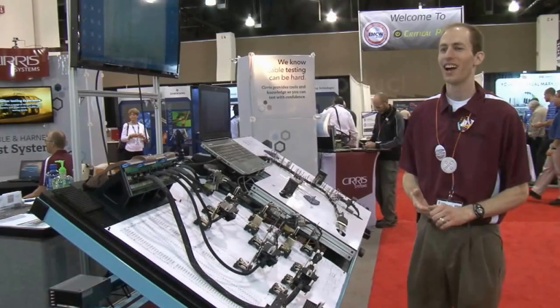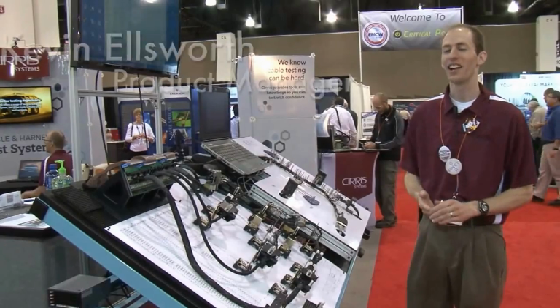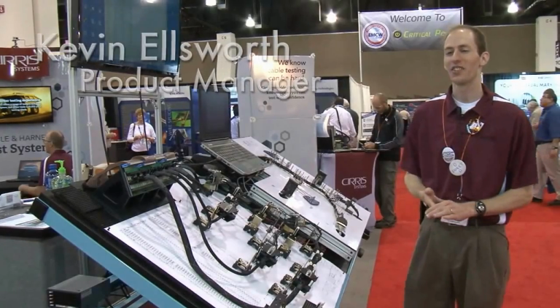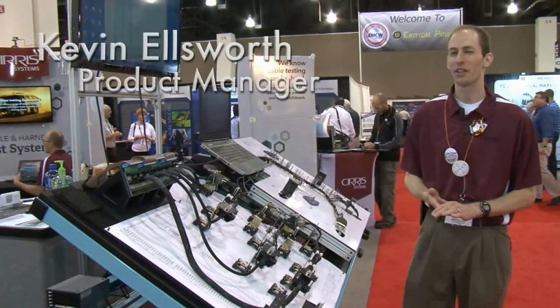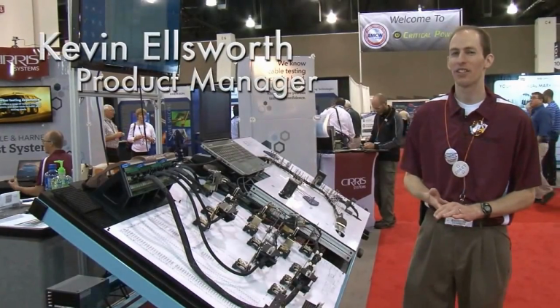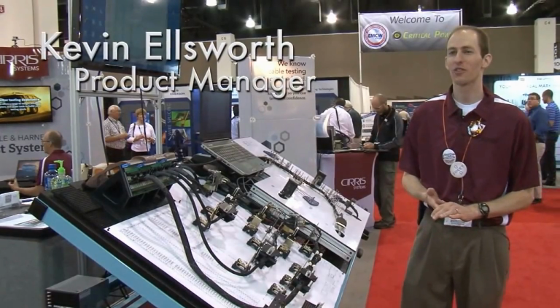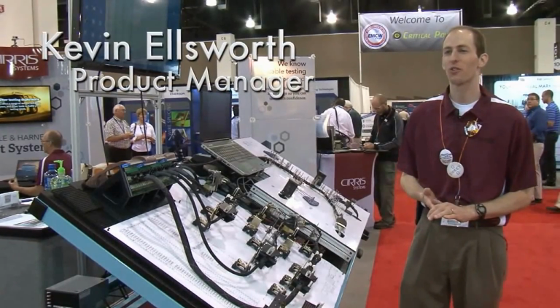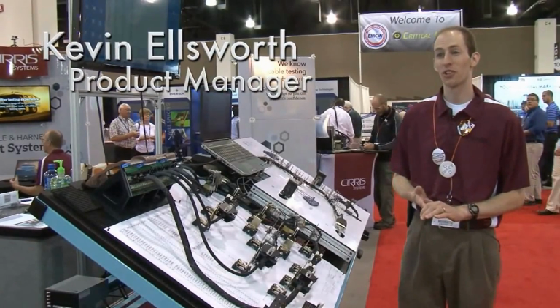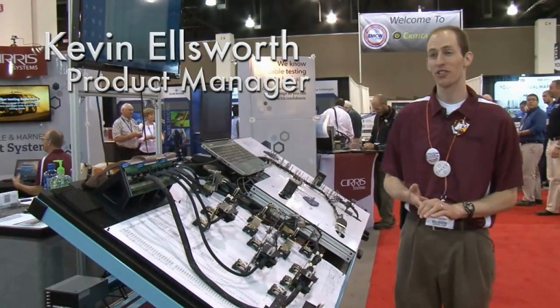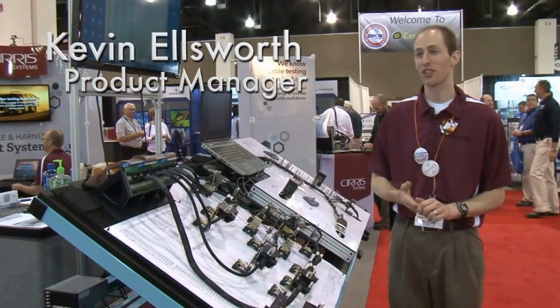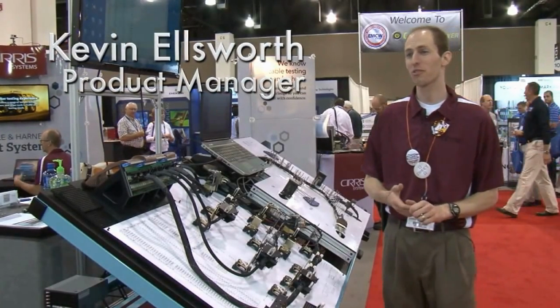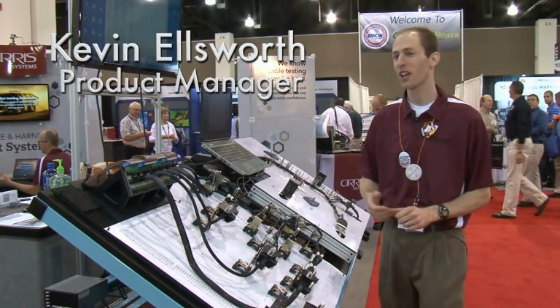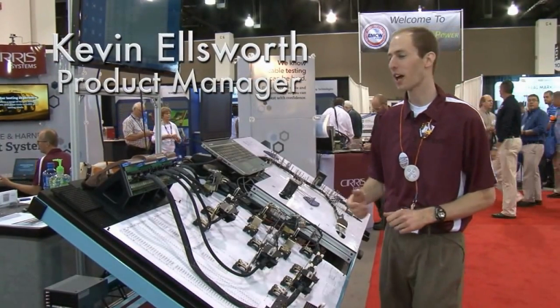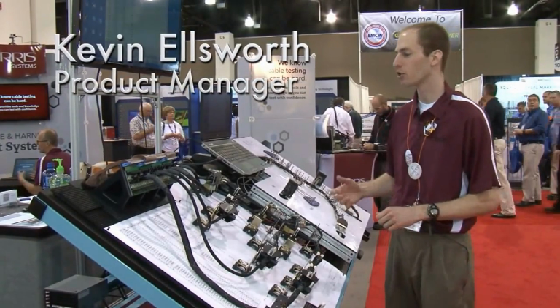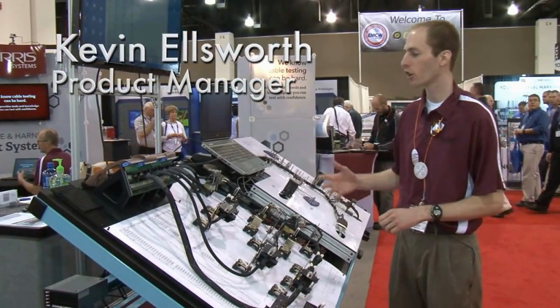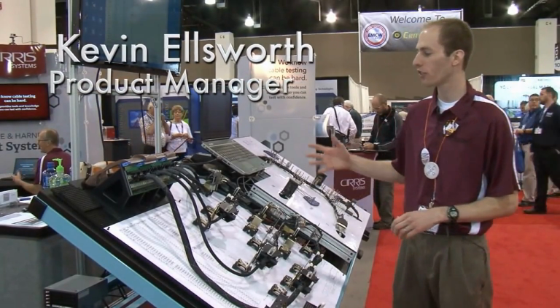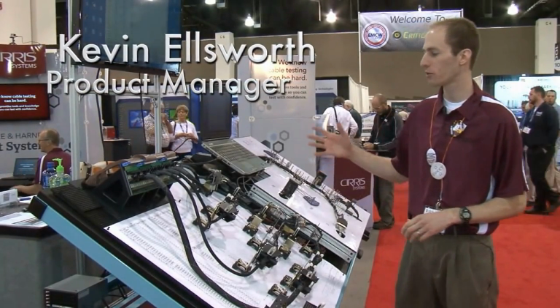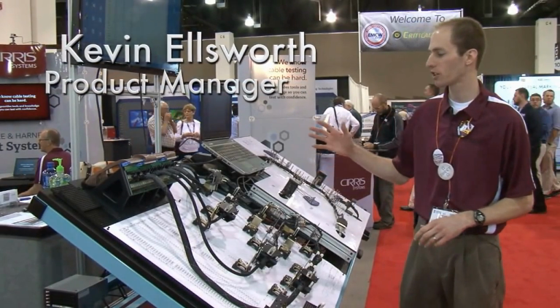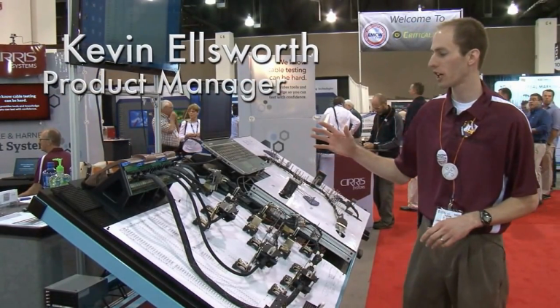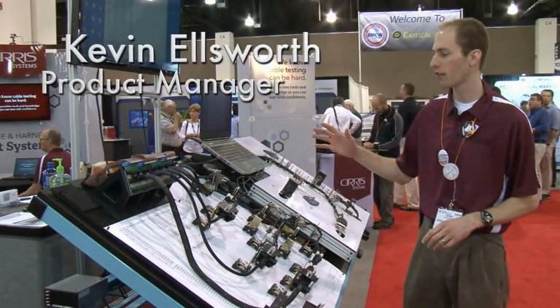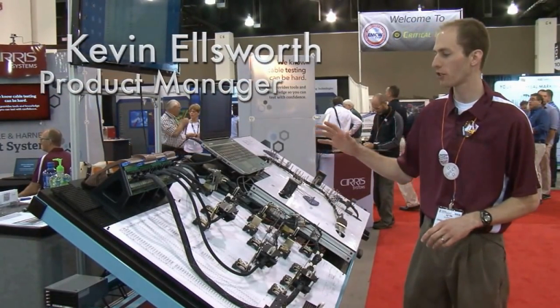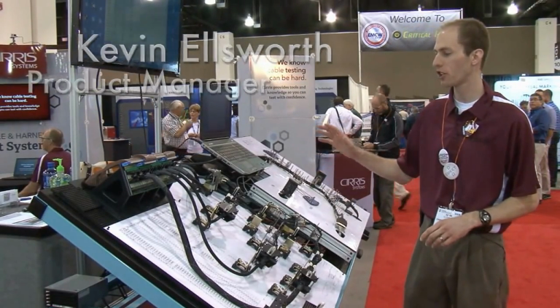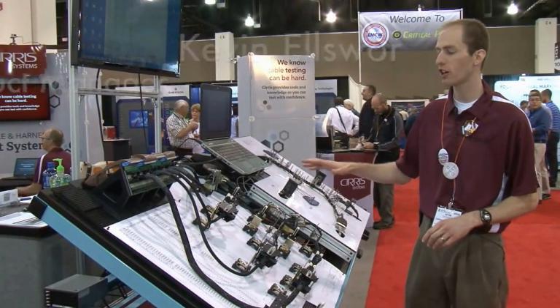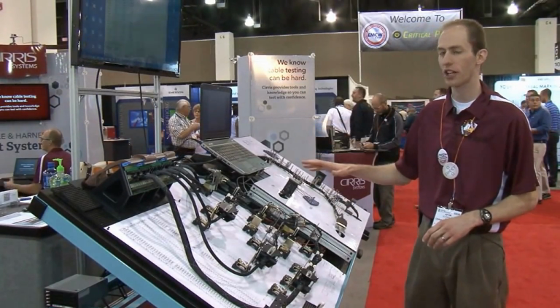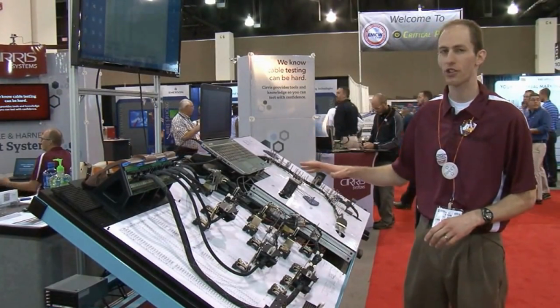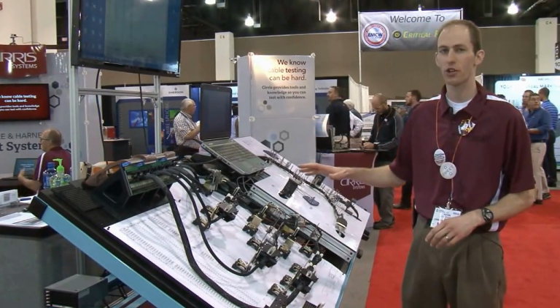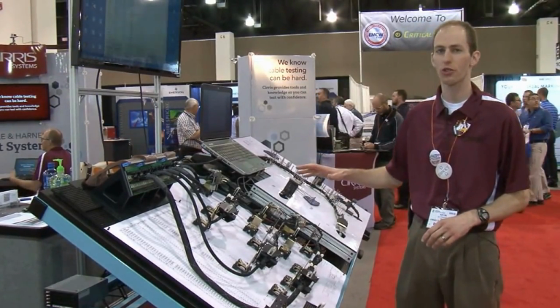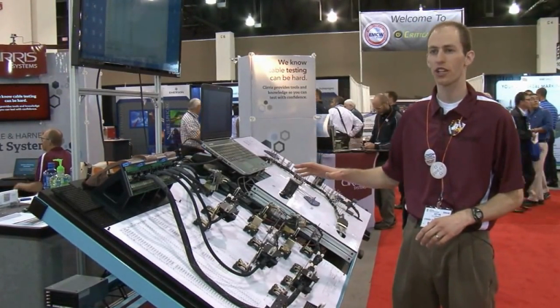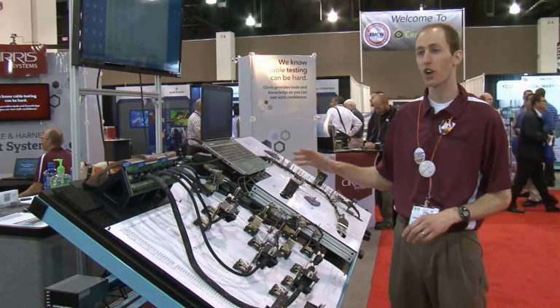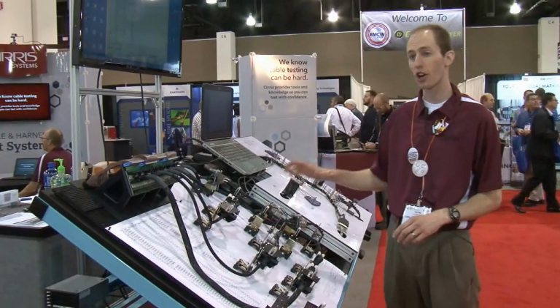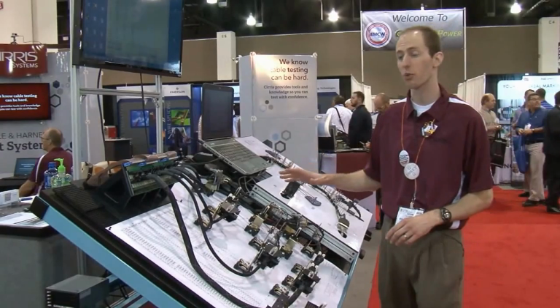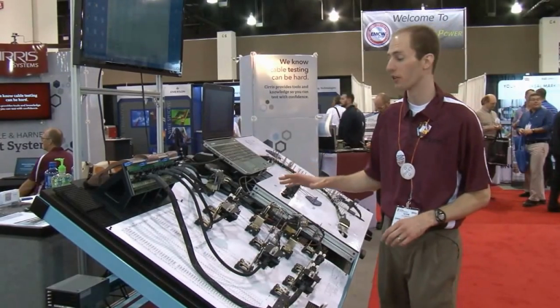I'm Kevin Elsworth from Cirrus Systems. I'm going to show you a little demonstration today of our CR tester used for testing harness boards.